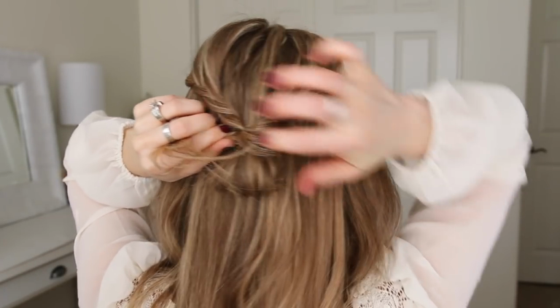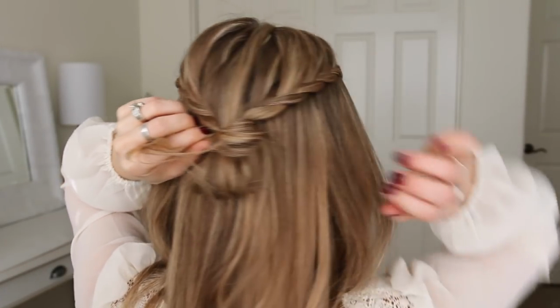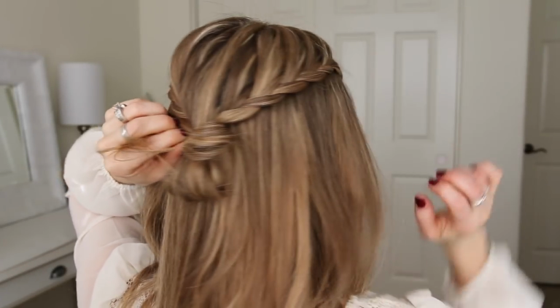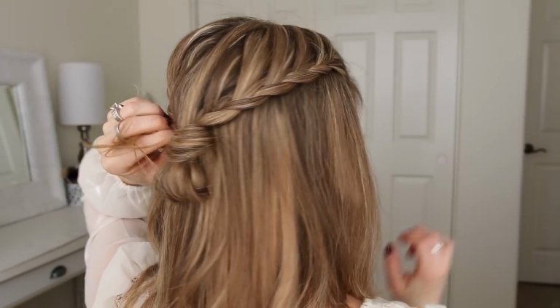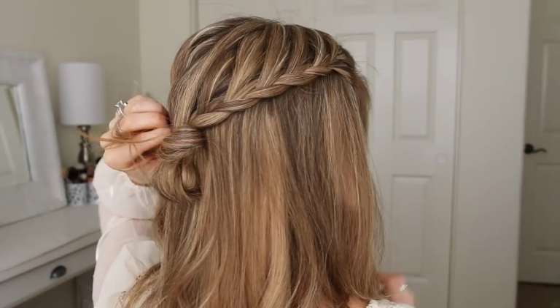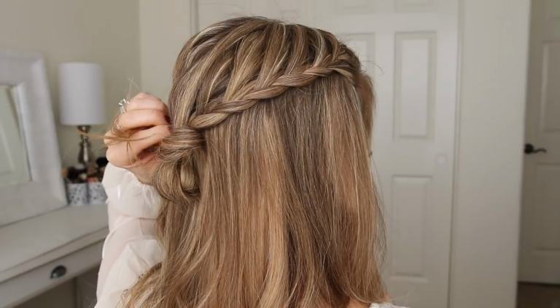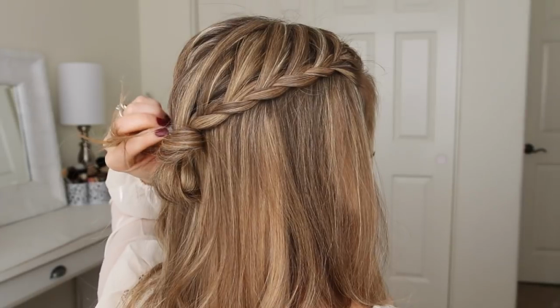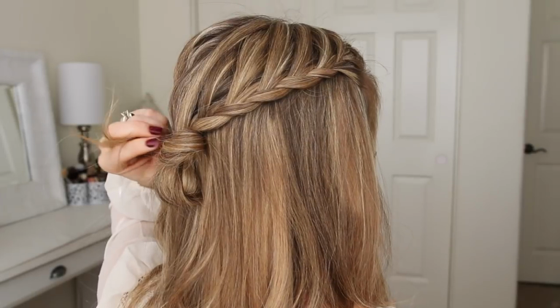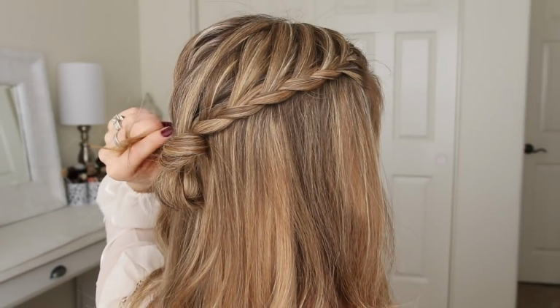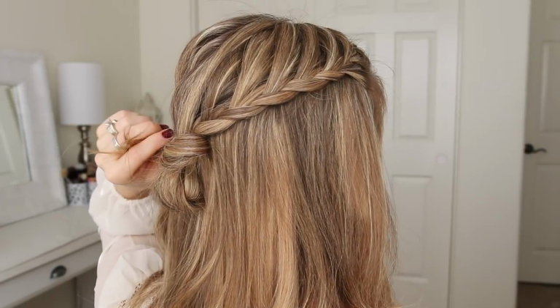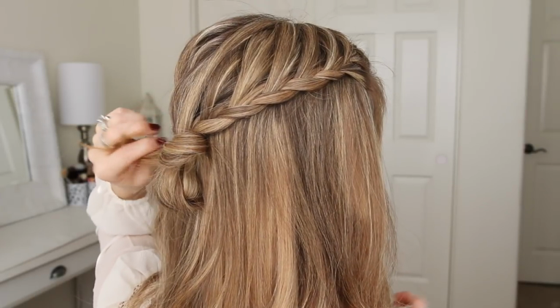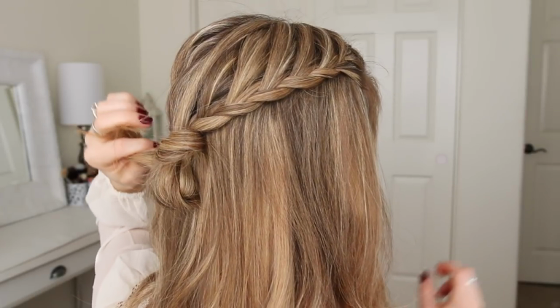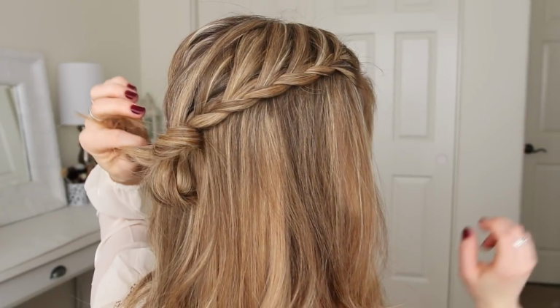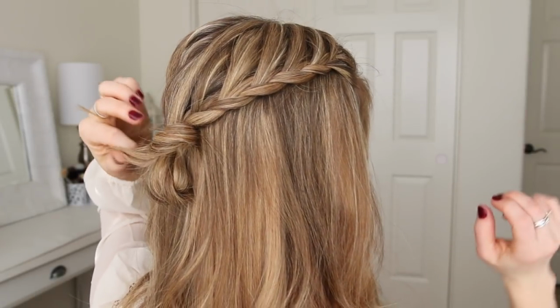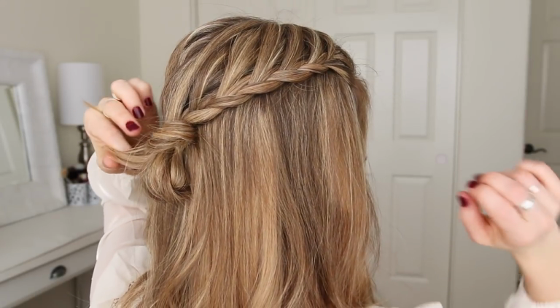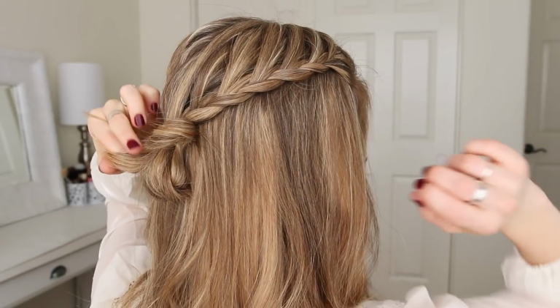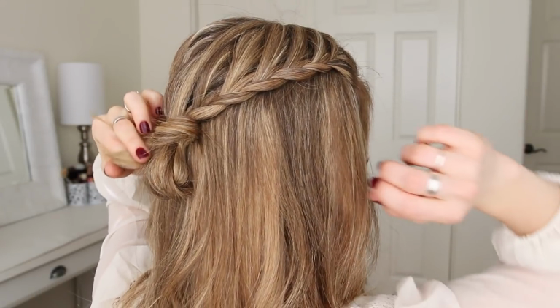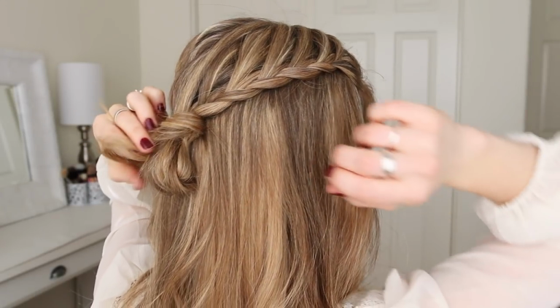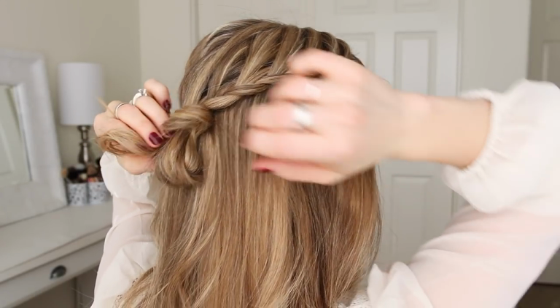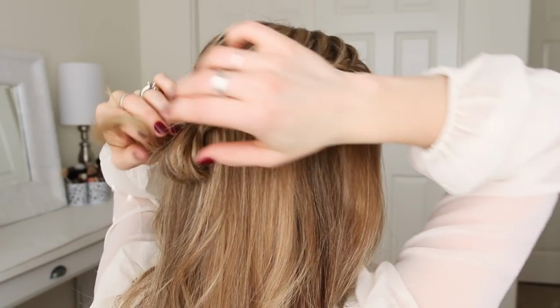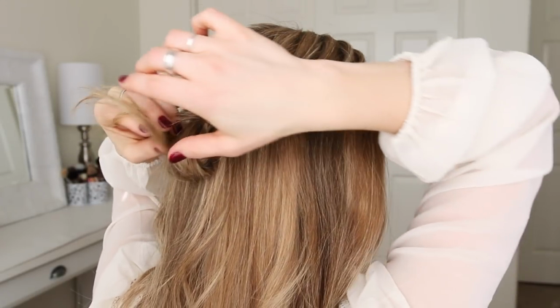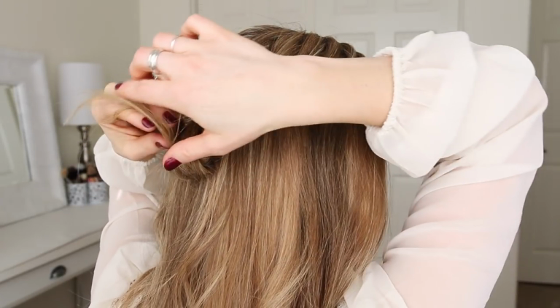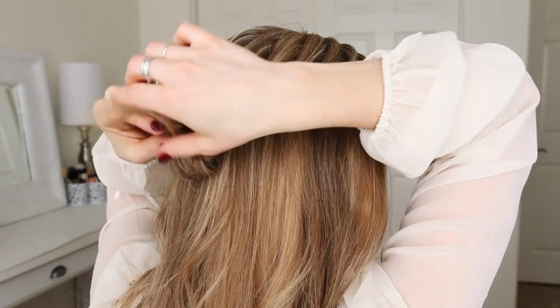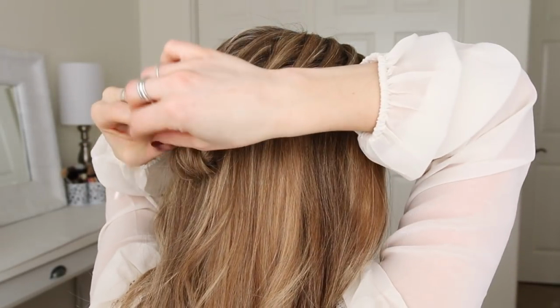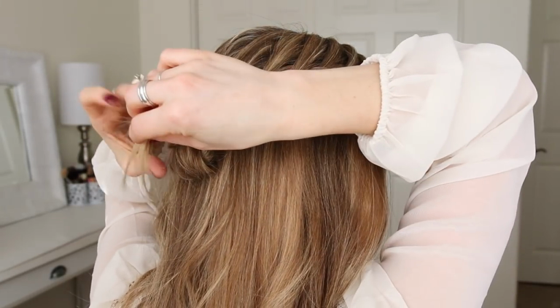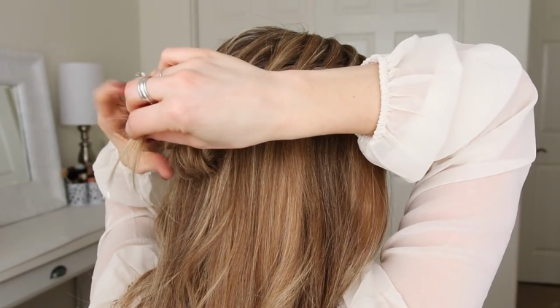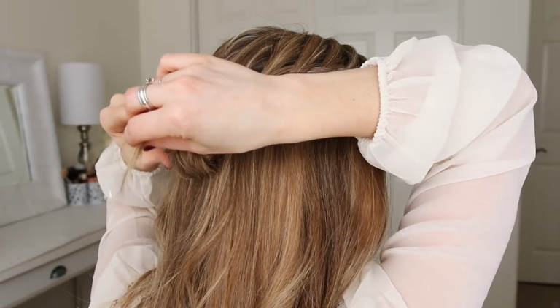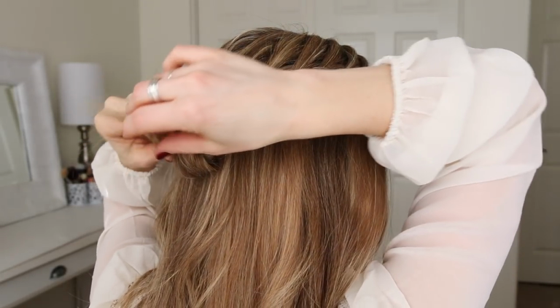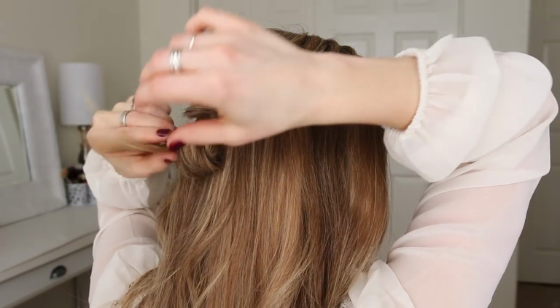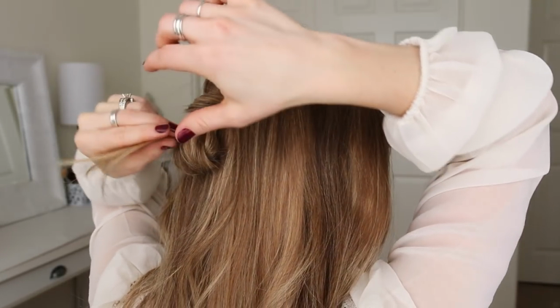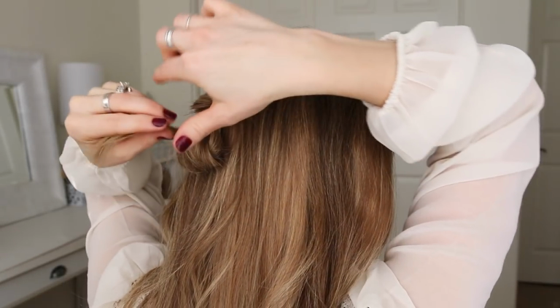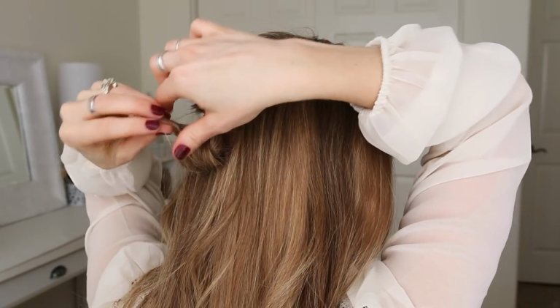And then I'm going to double back the hair to create the second wrap, pinning the ends with another bobby pin.